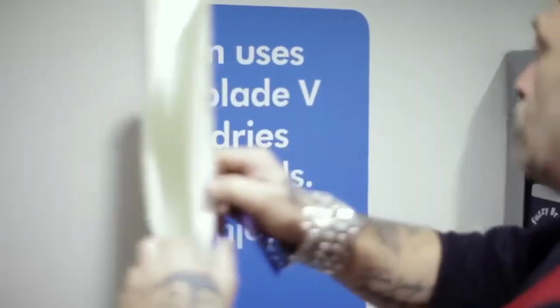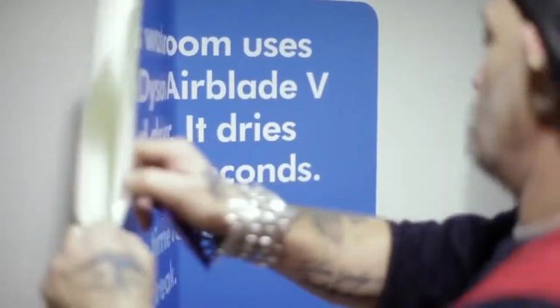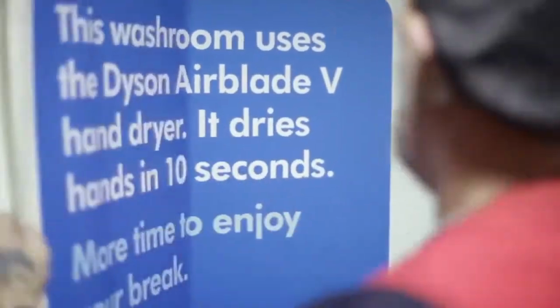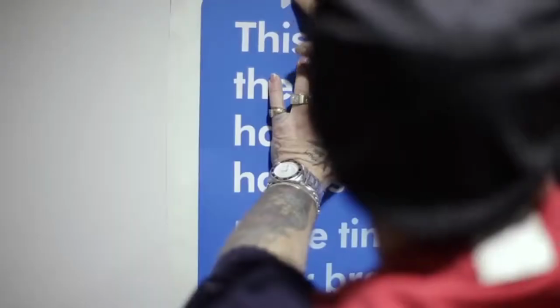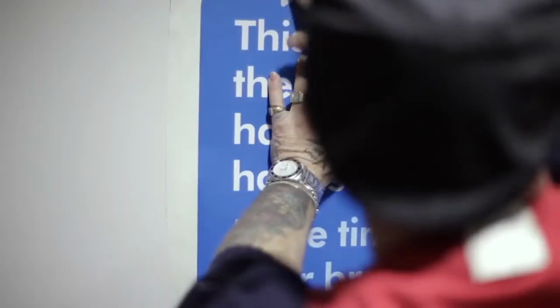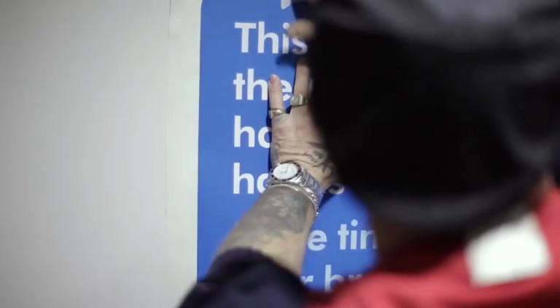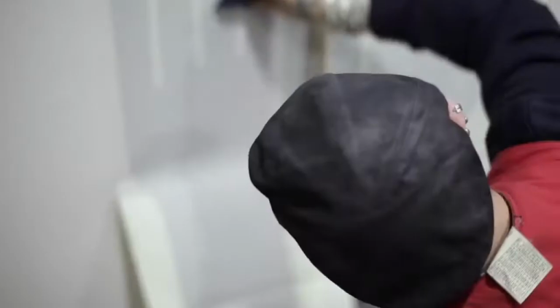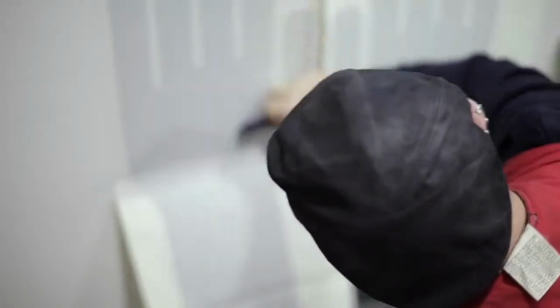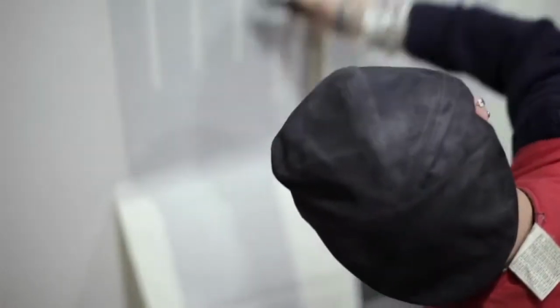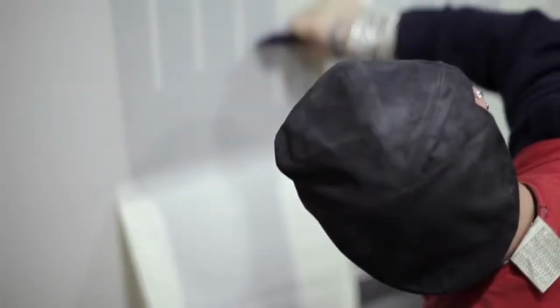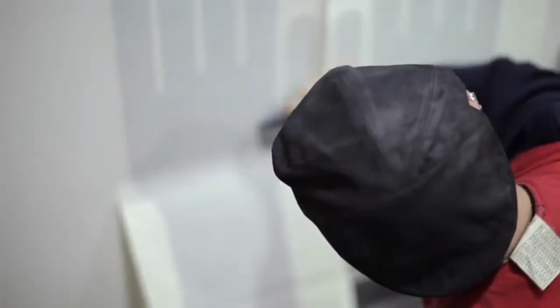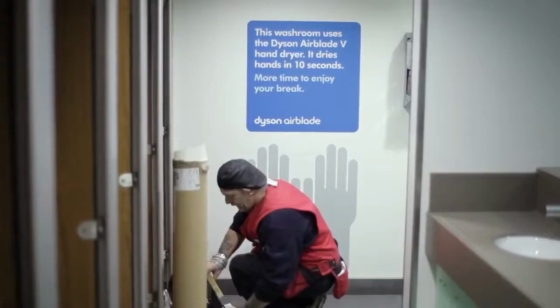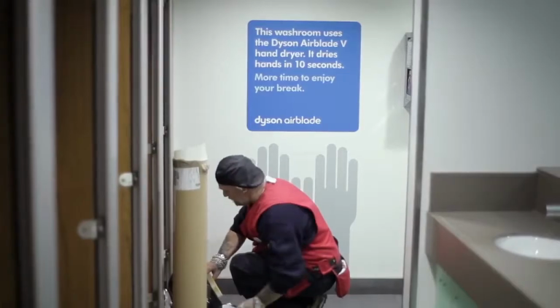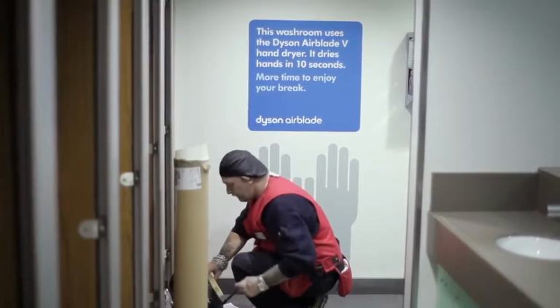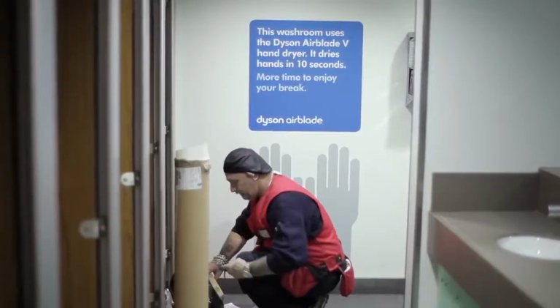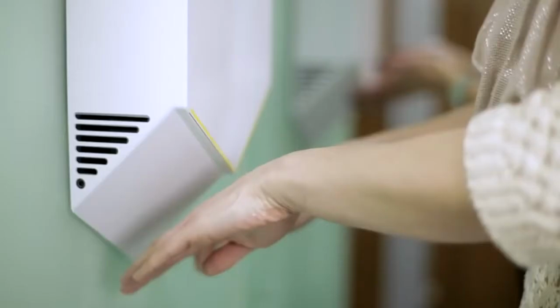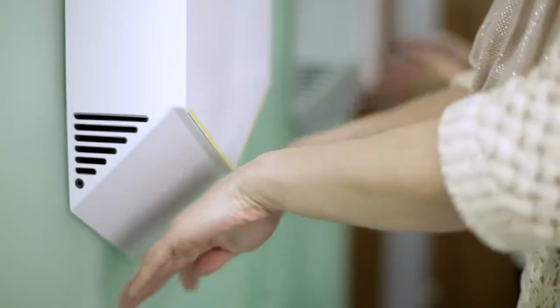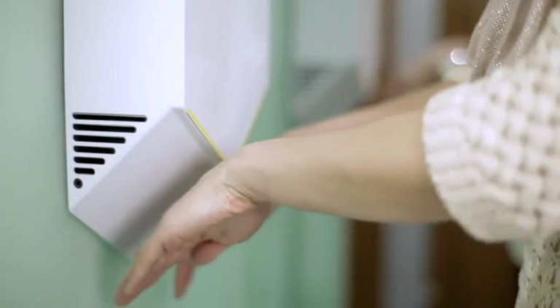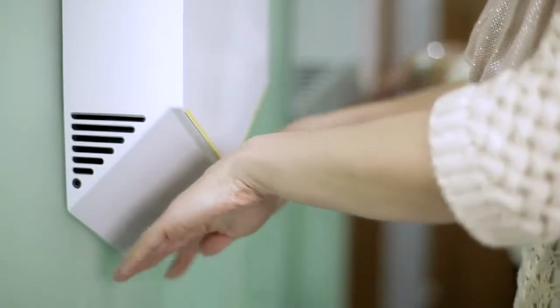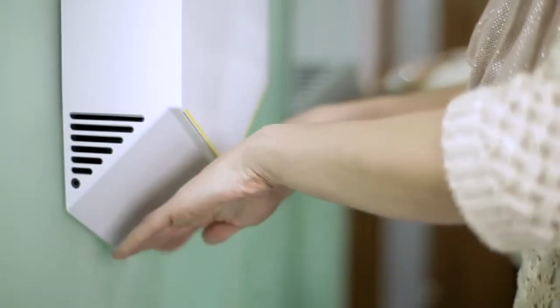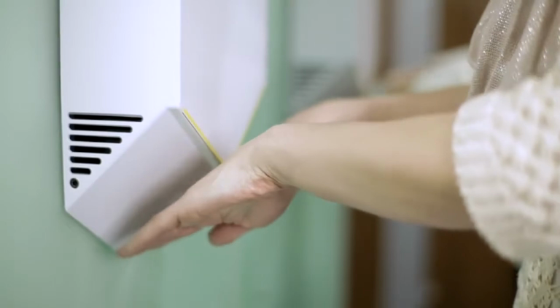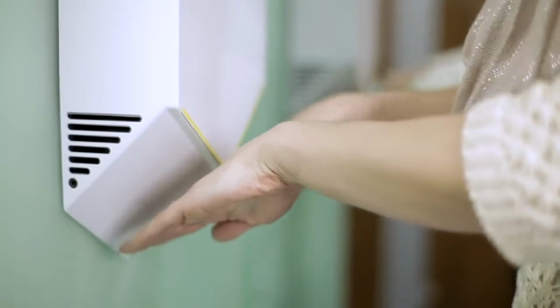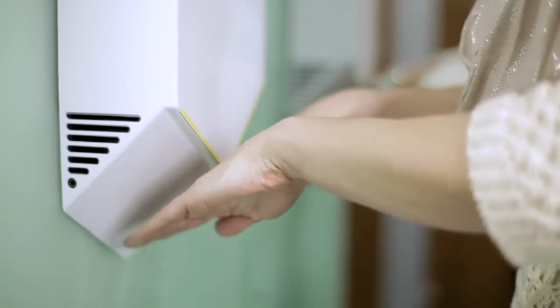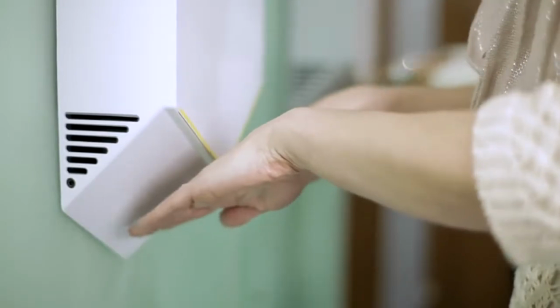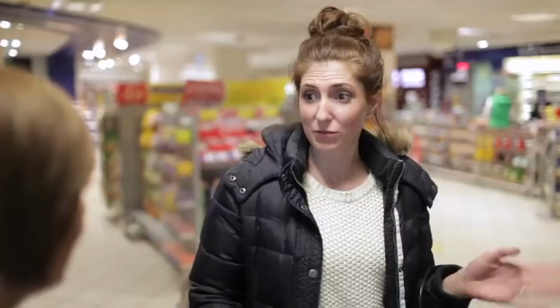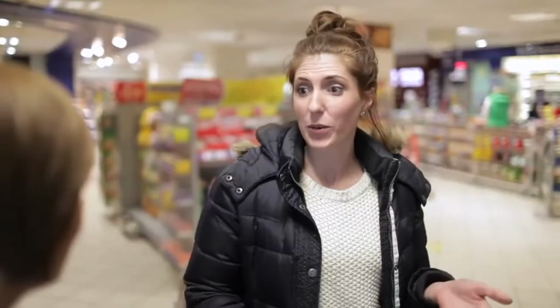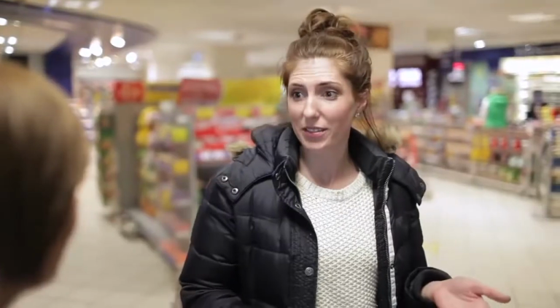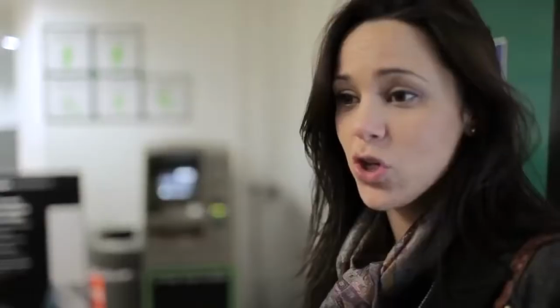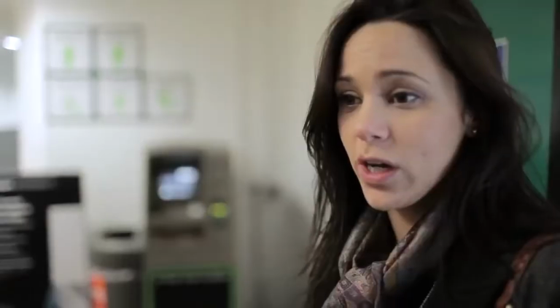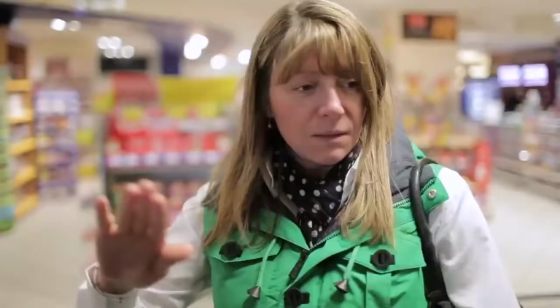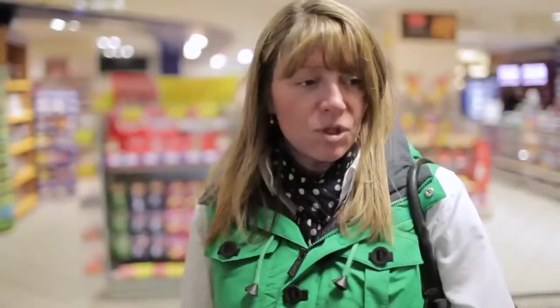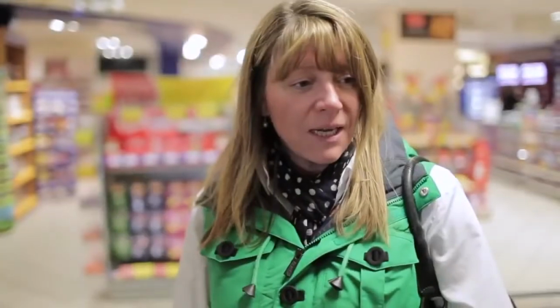With a 10-second hand drying time as opposed to 18 to 20 seconds, we're going to reduce queues at our peak times. Really quick, much quicker, much cleaner.